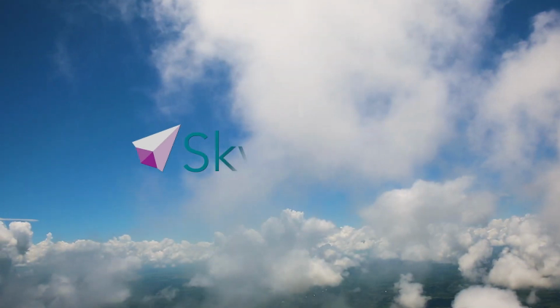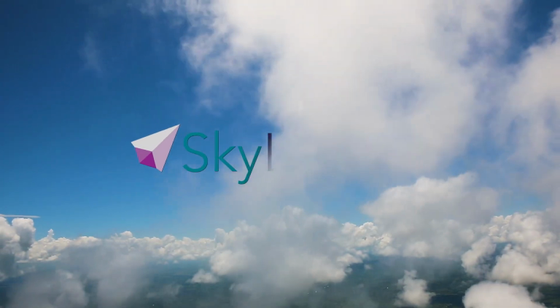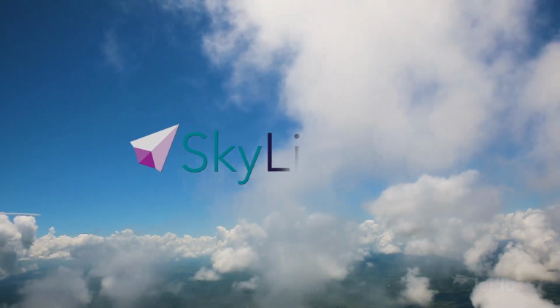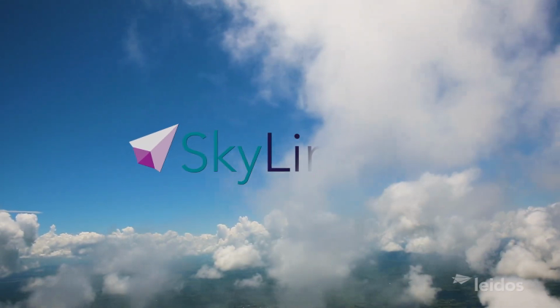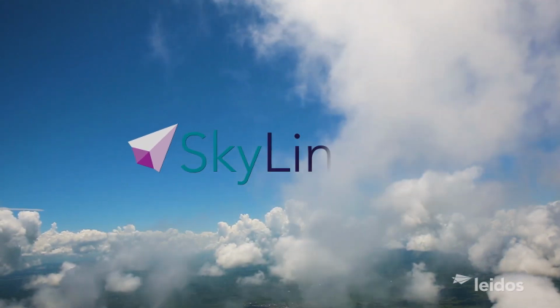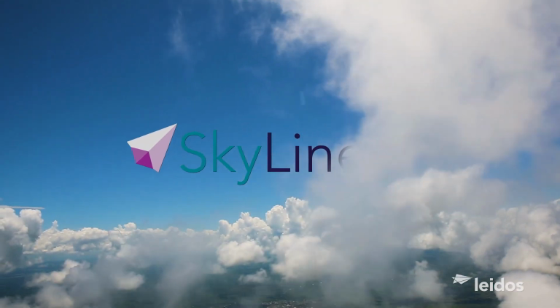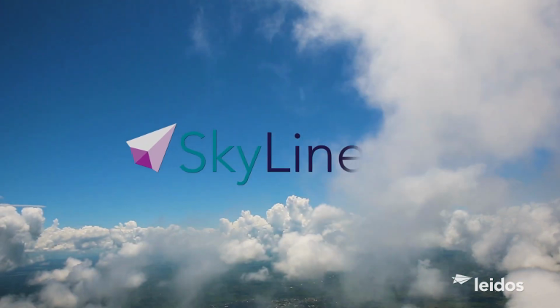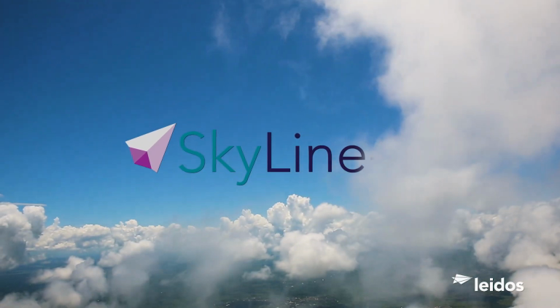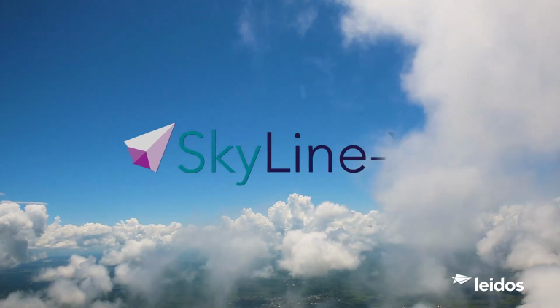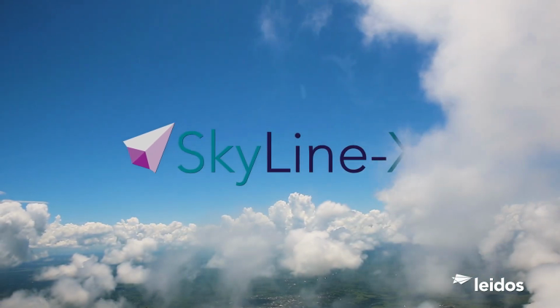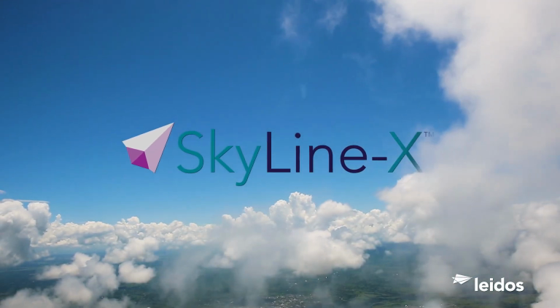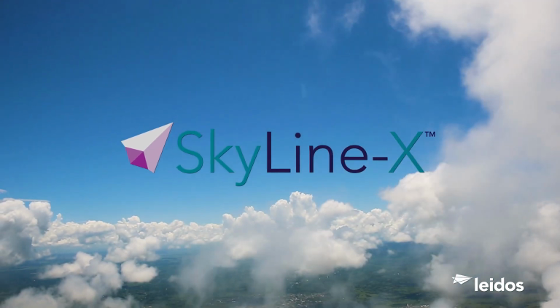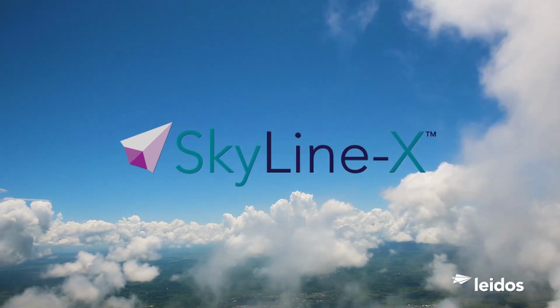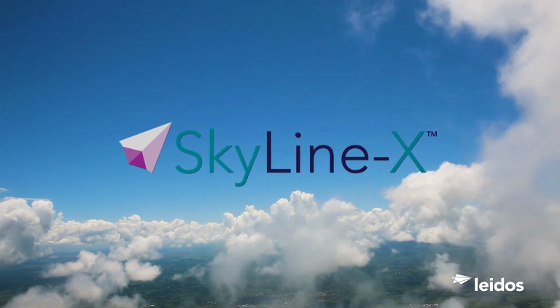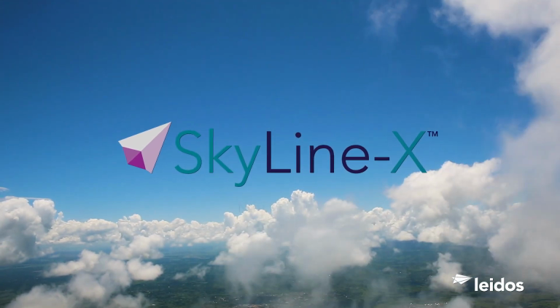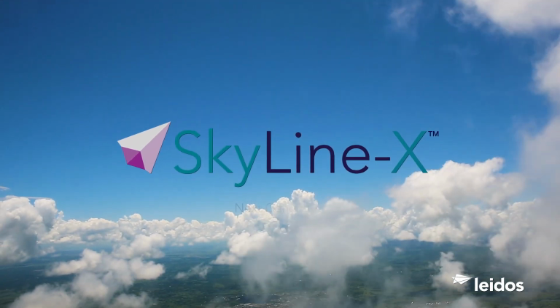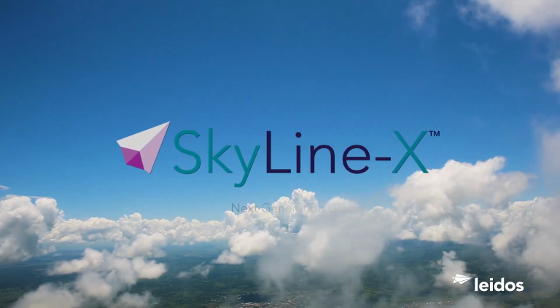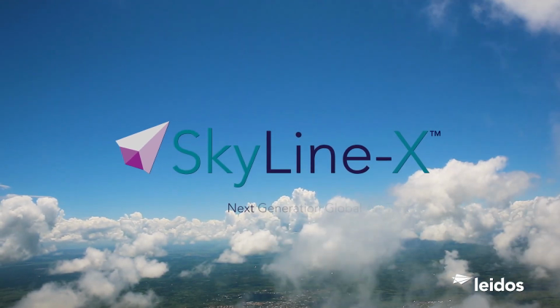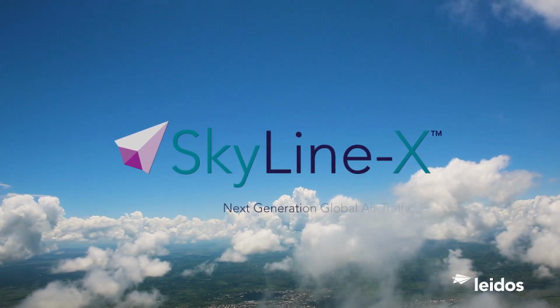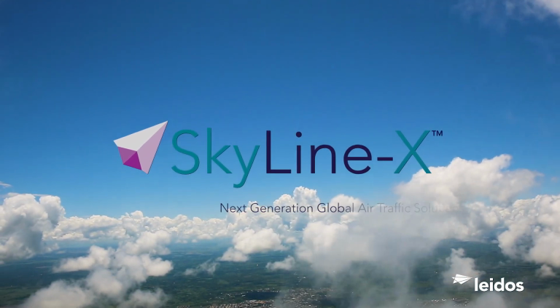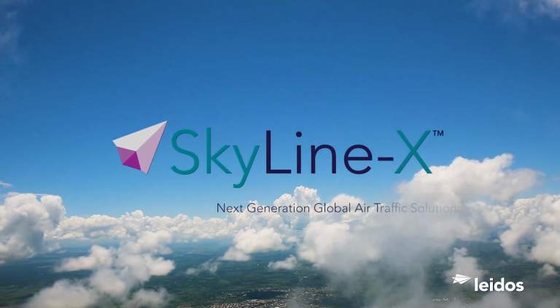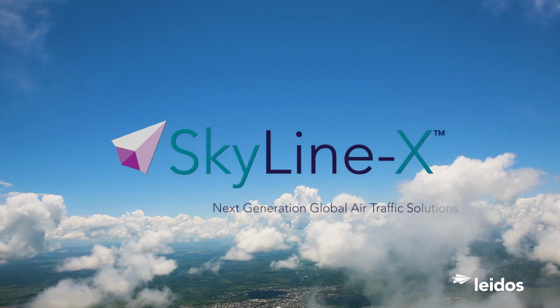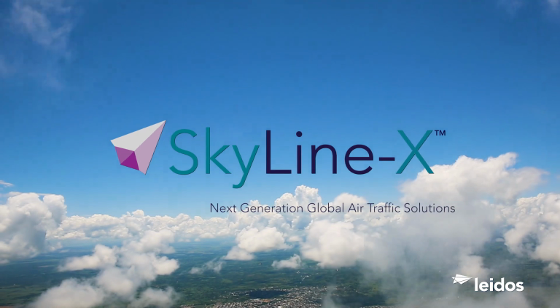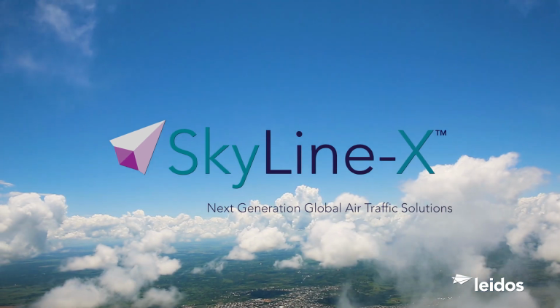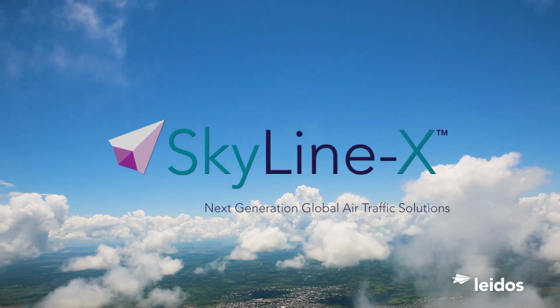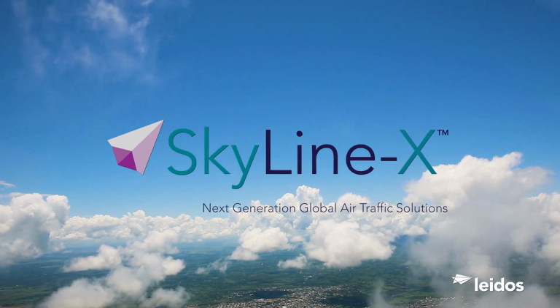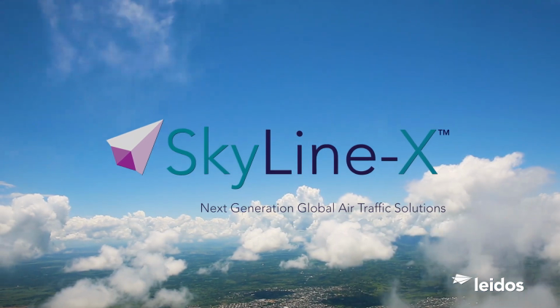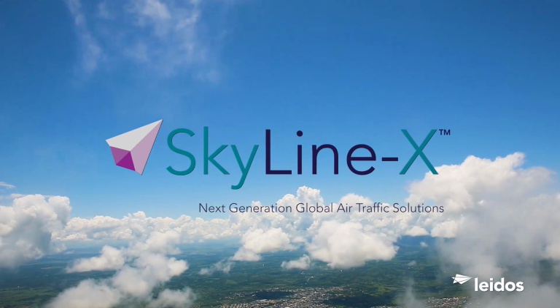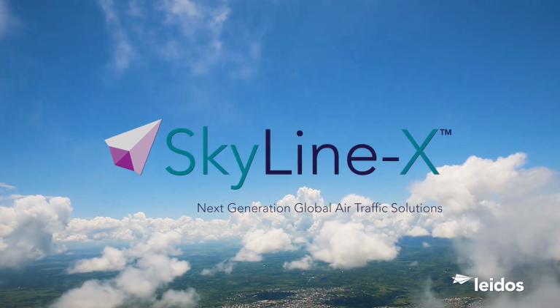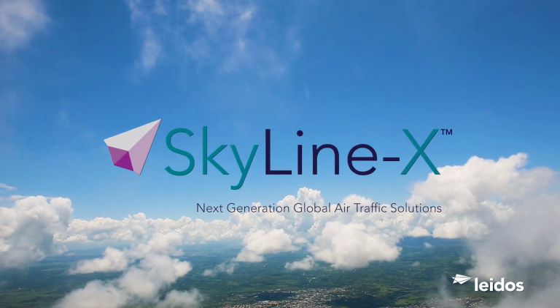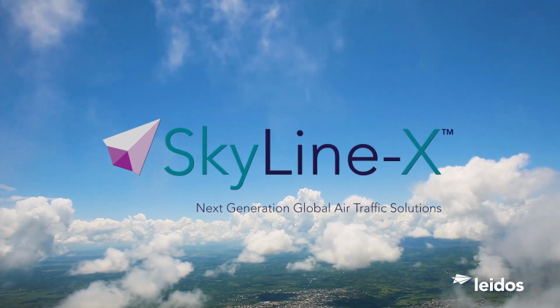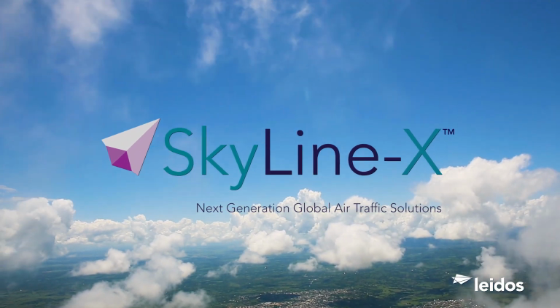SkylineX — from takeoff to landing, a solution for today and for tomorrow.